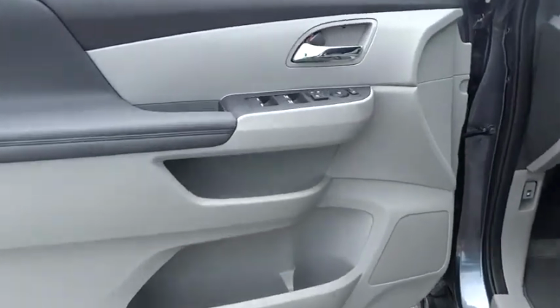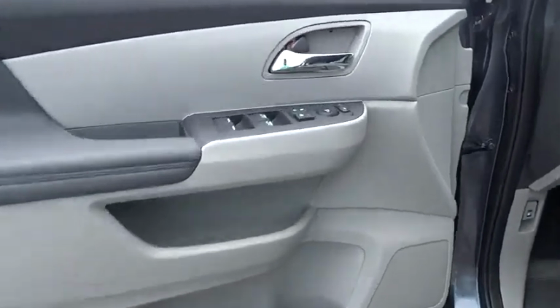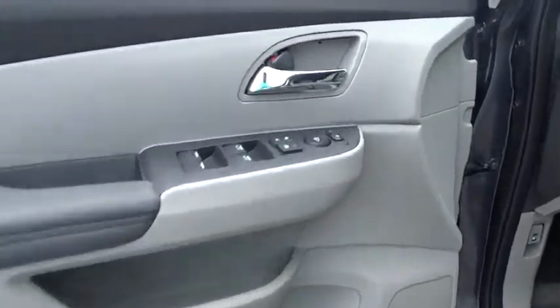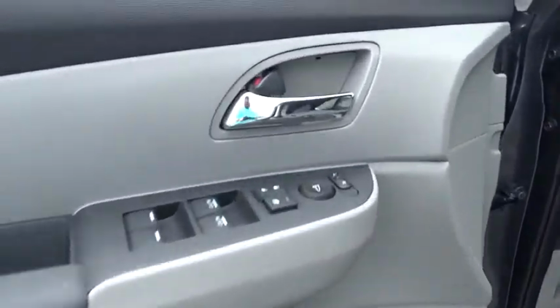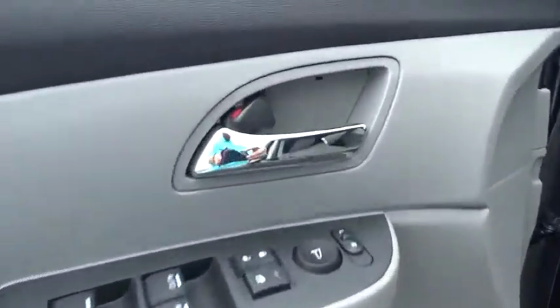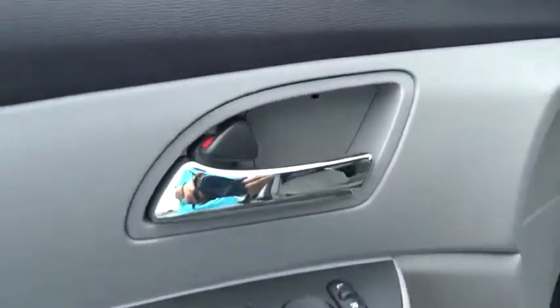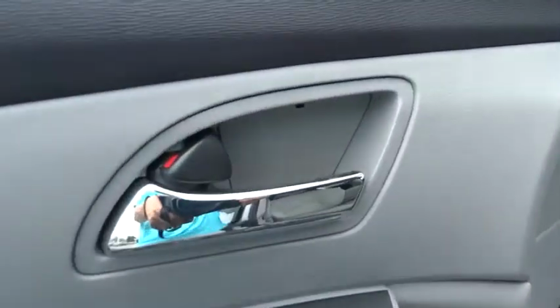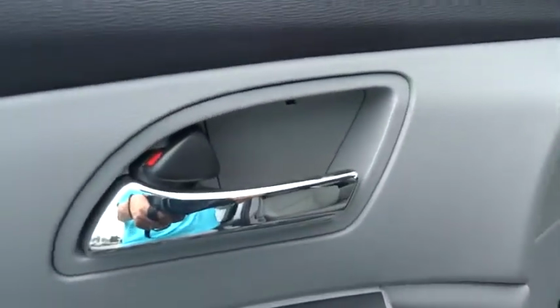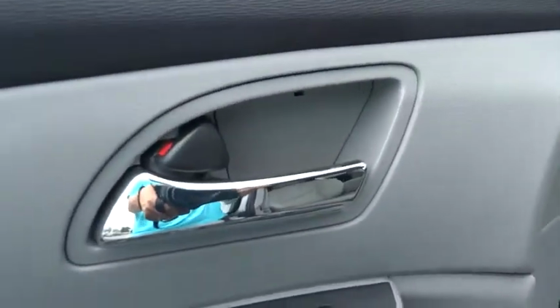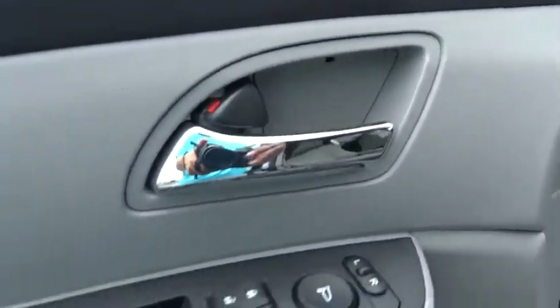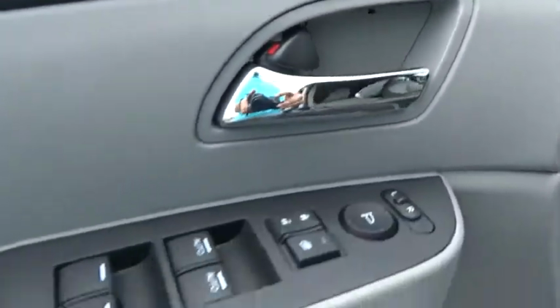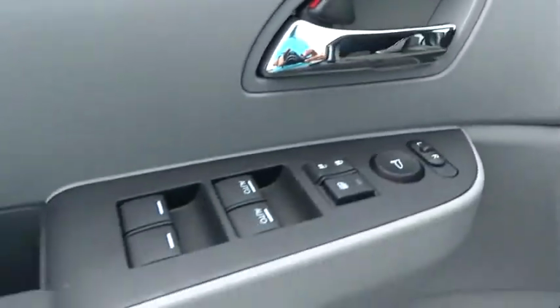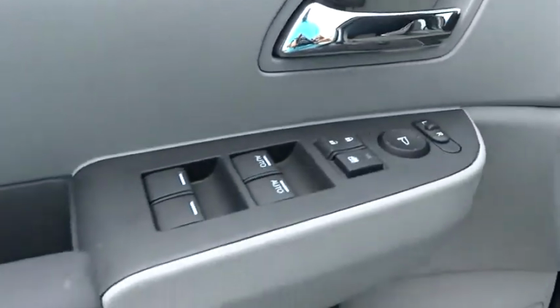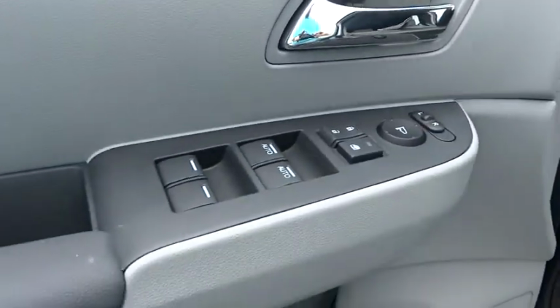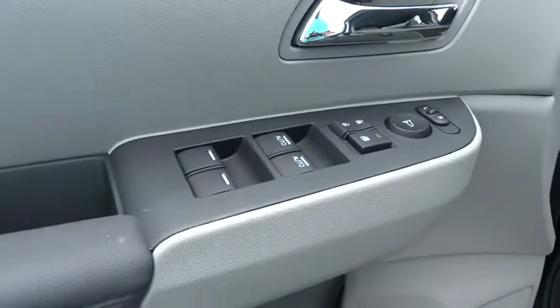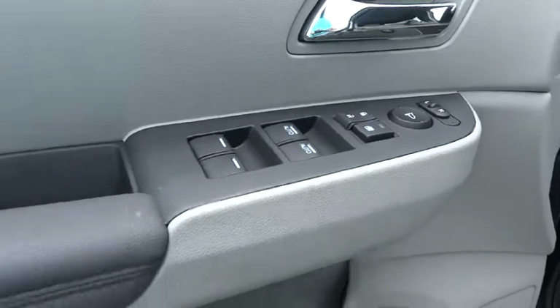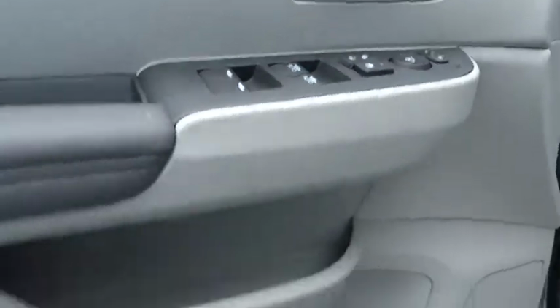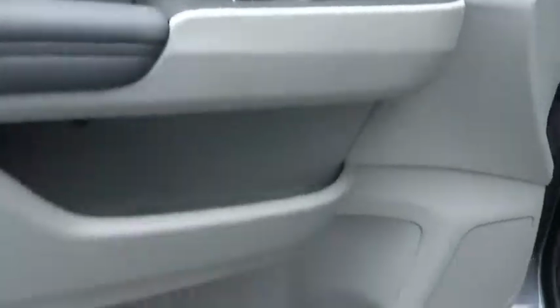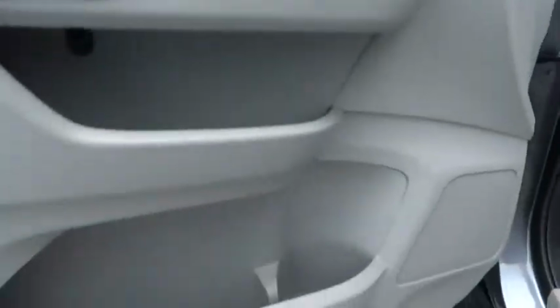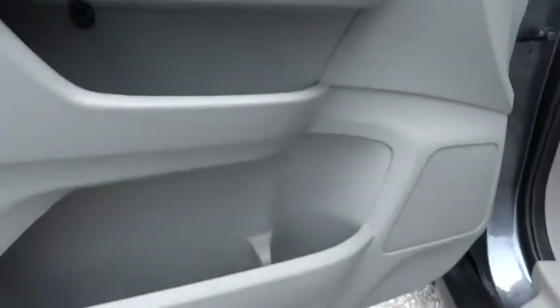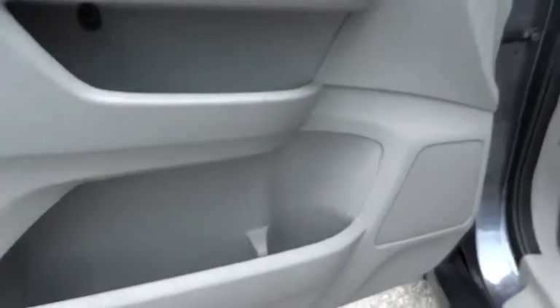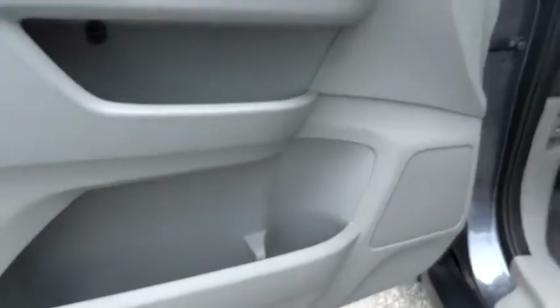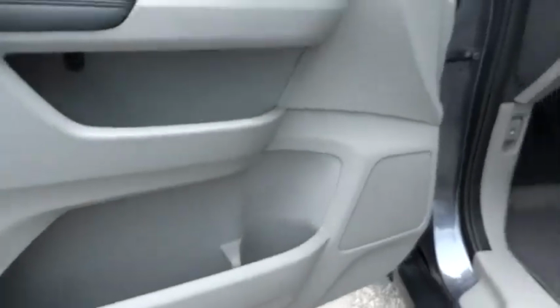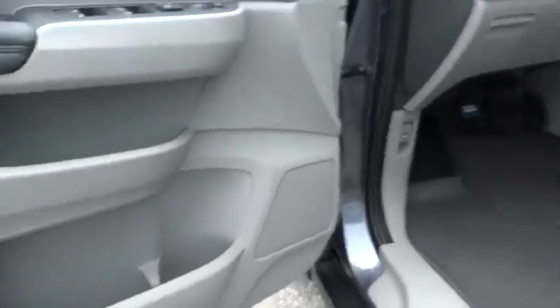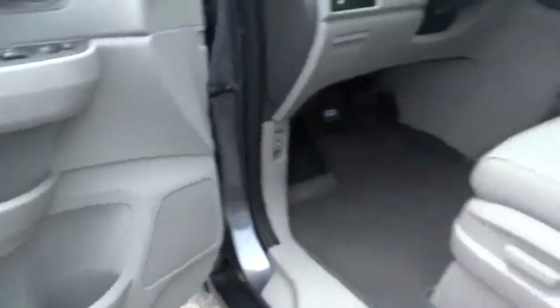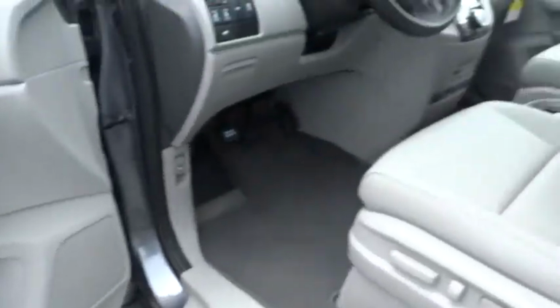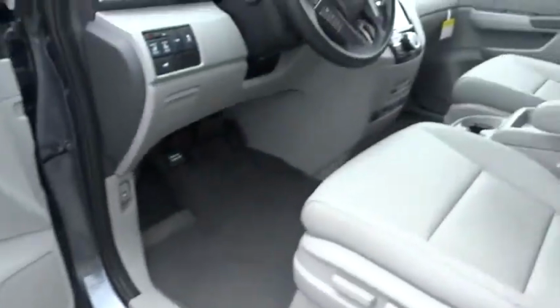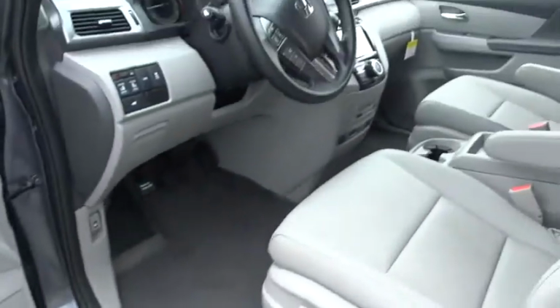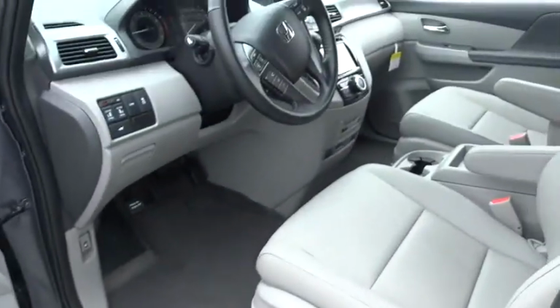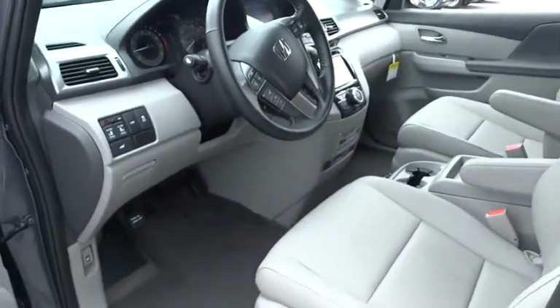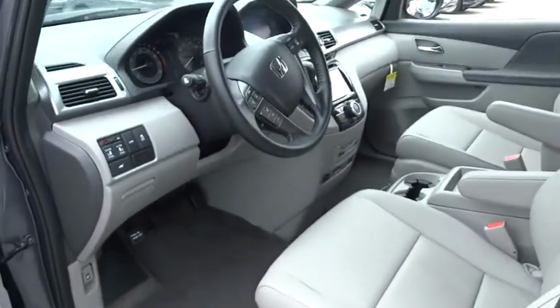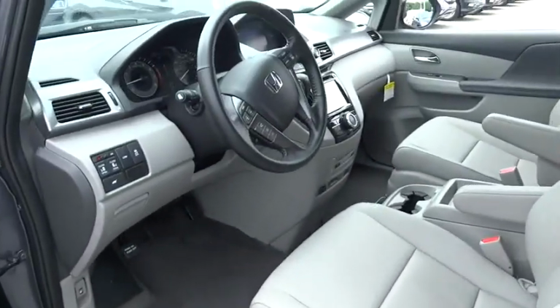CD player. If you like it online, you'll love it in your driveway. Take it for a spin today.